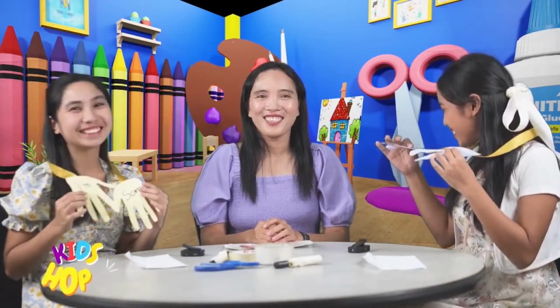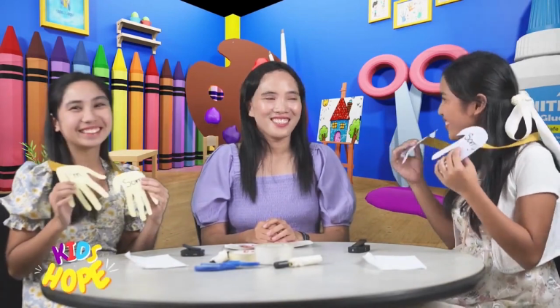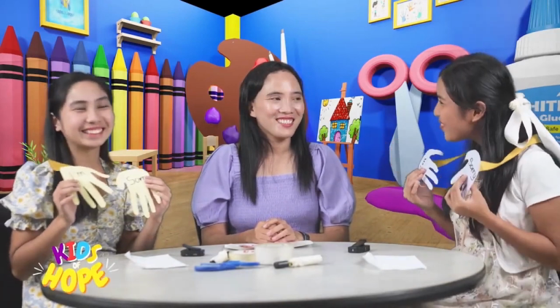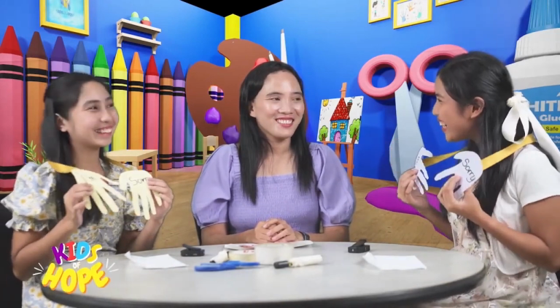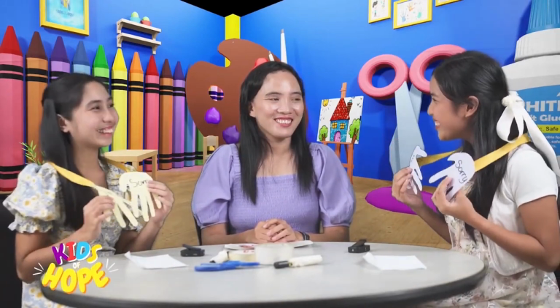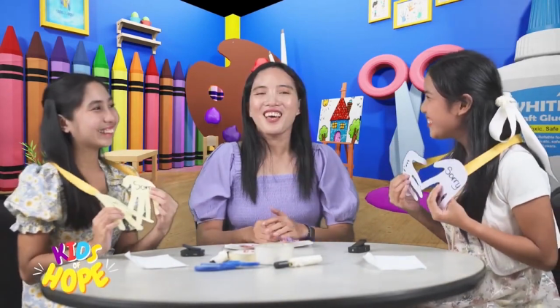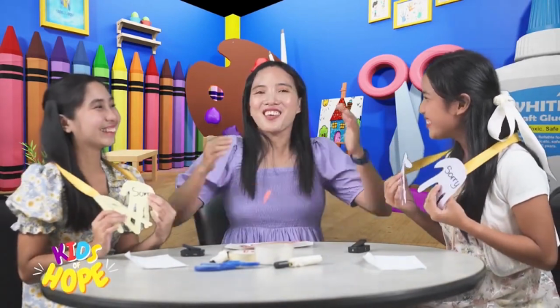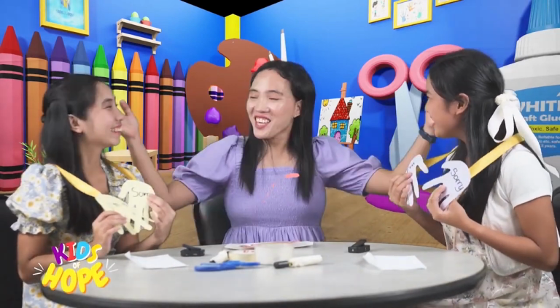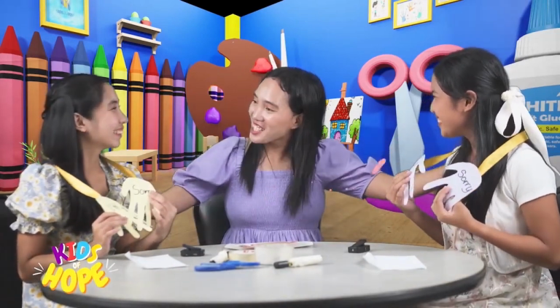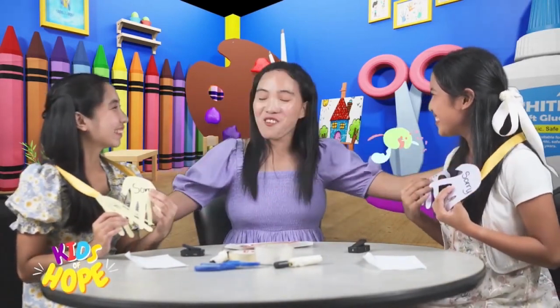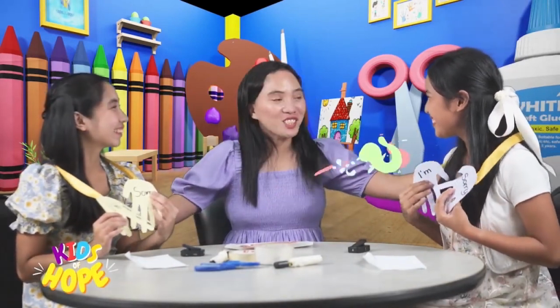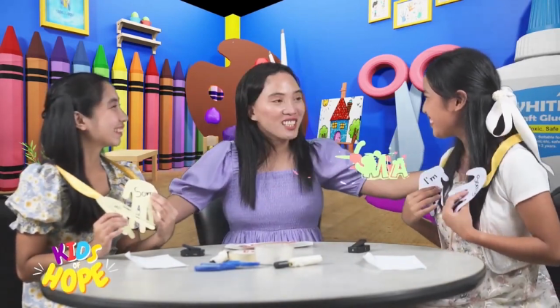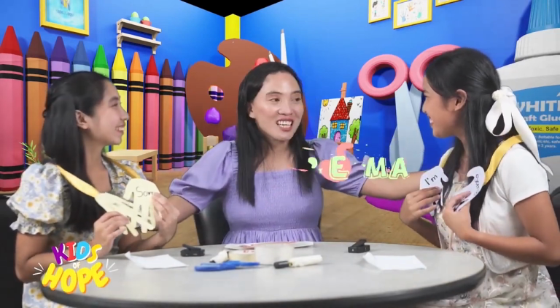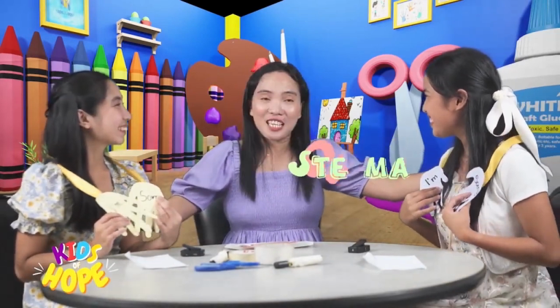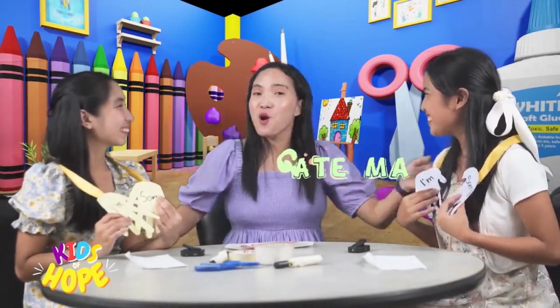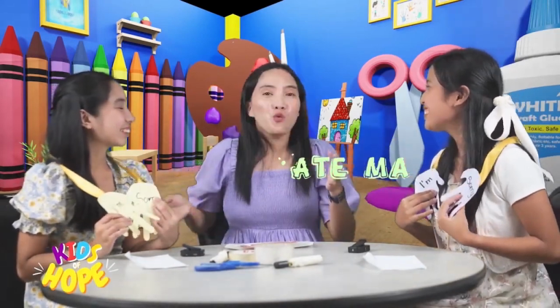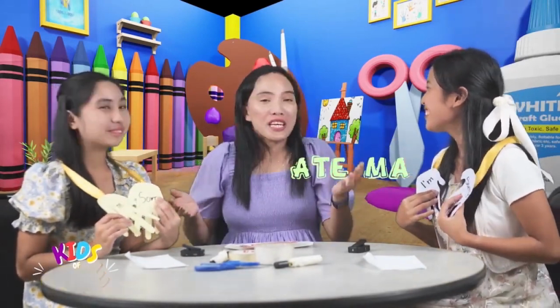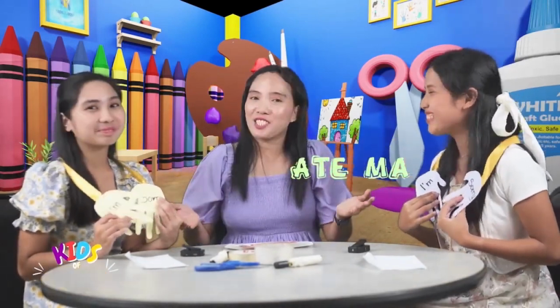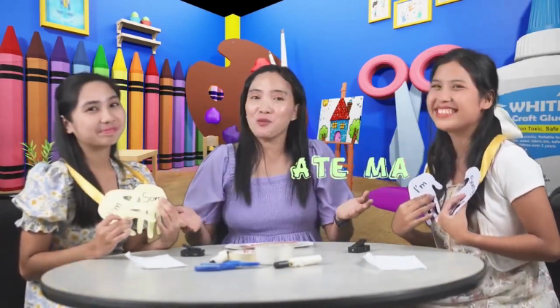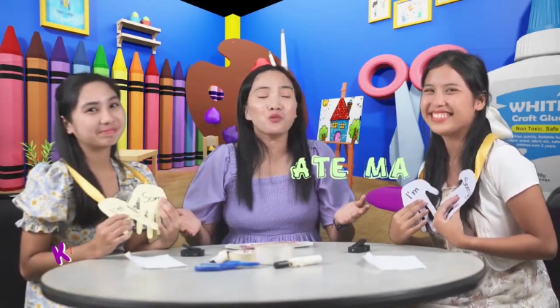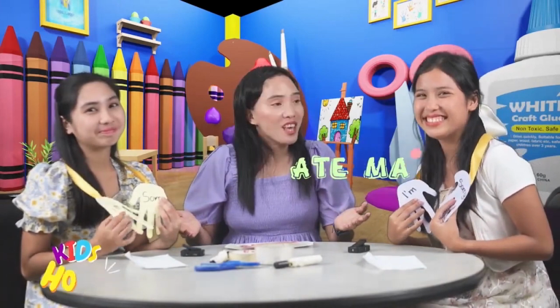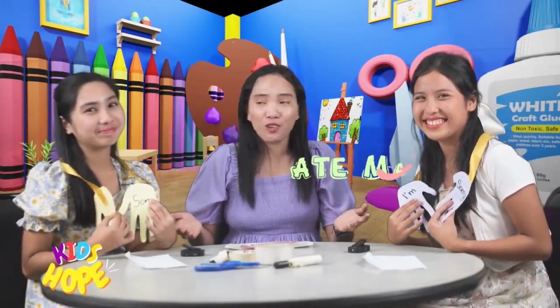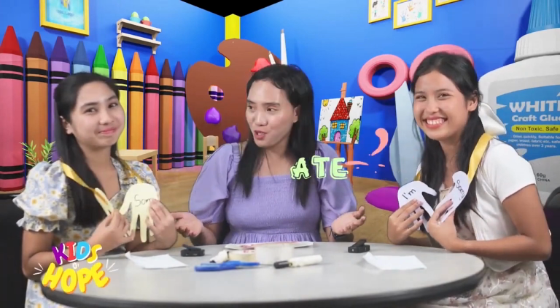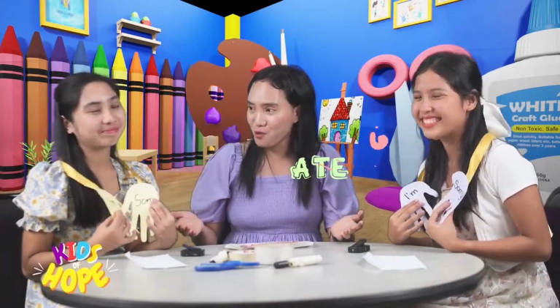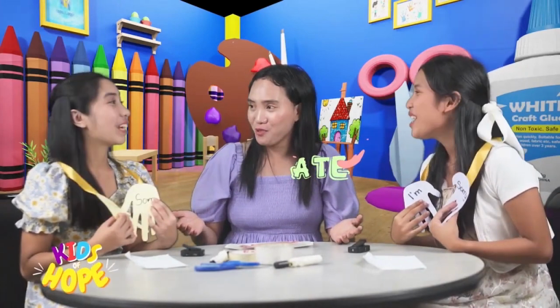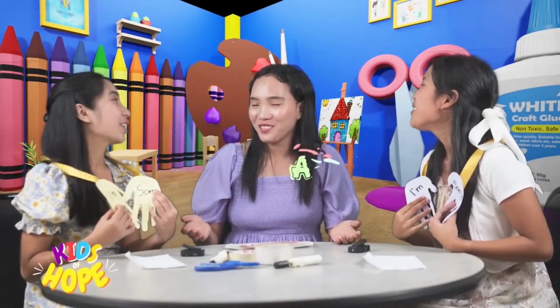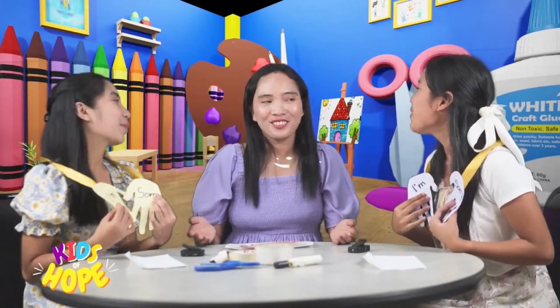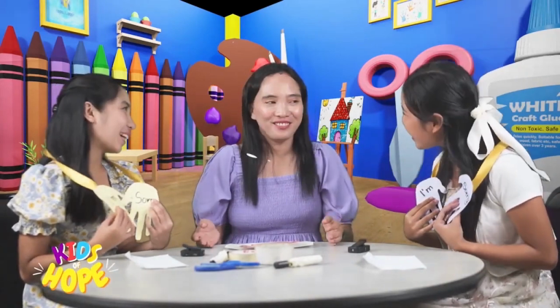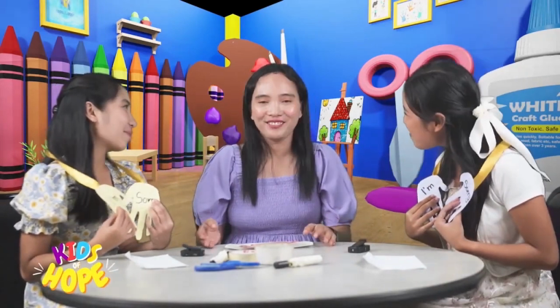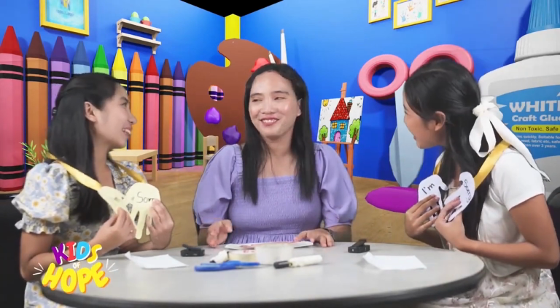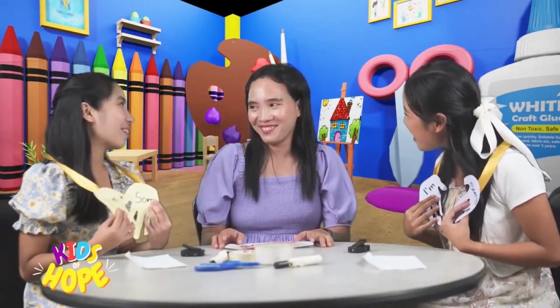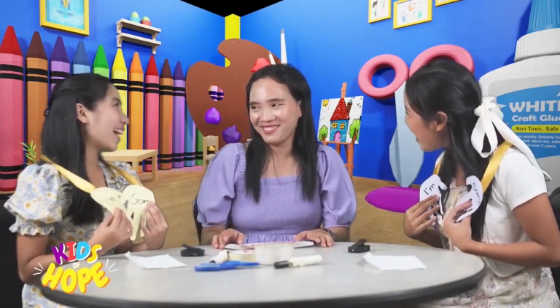It's so lovely! Thank you so much, Art Attack team! We cannot do it without you! You're welcome, Ate Ma!